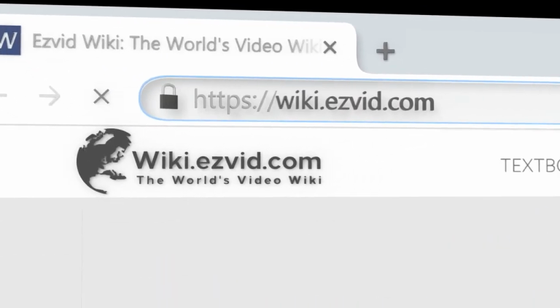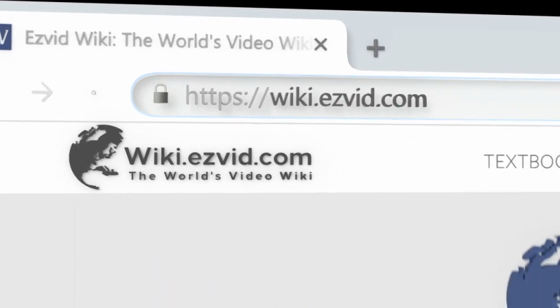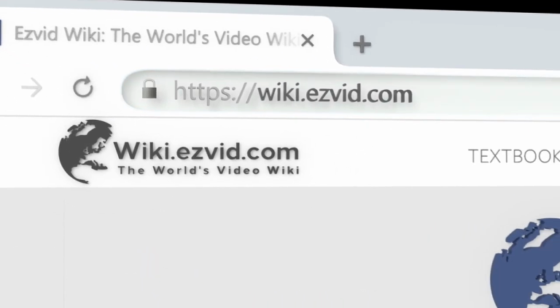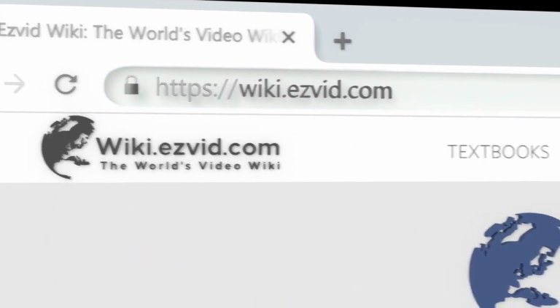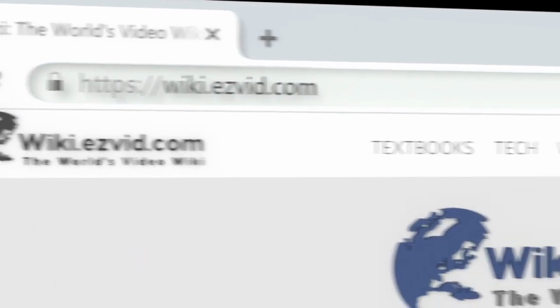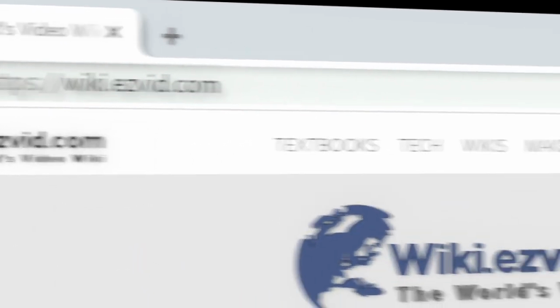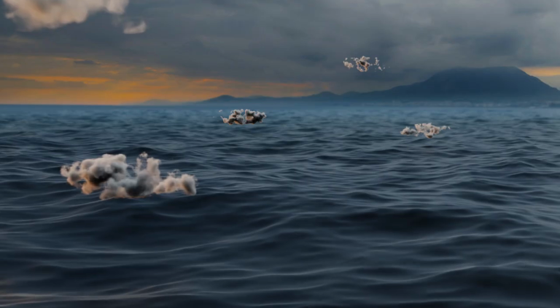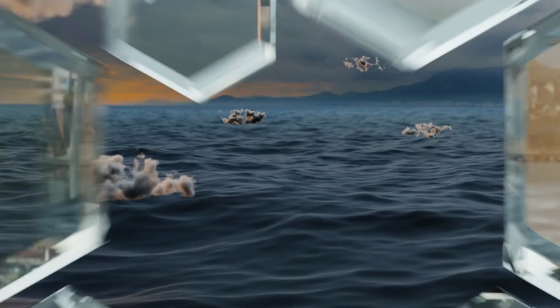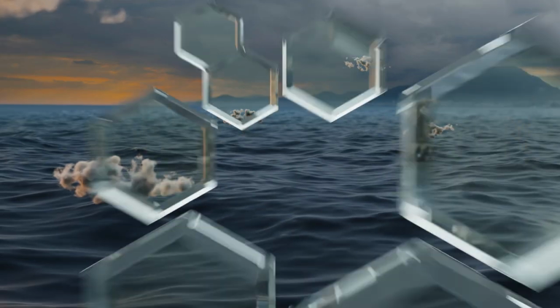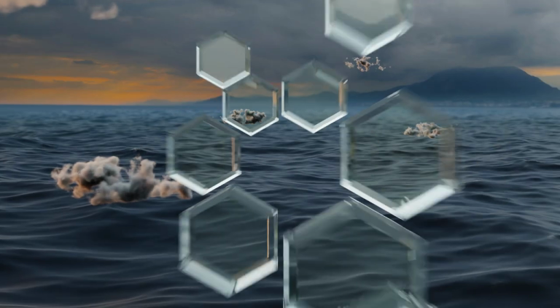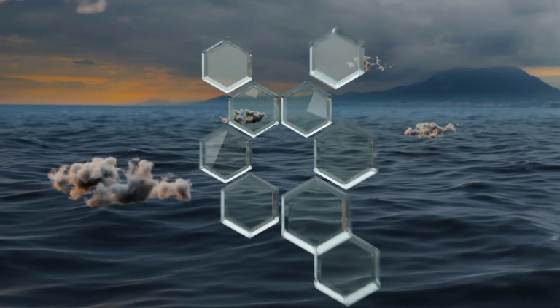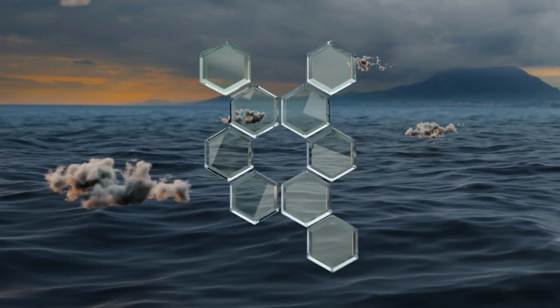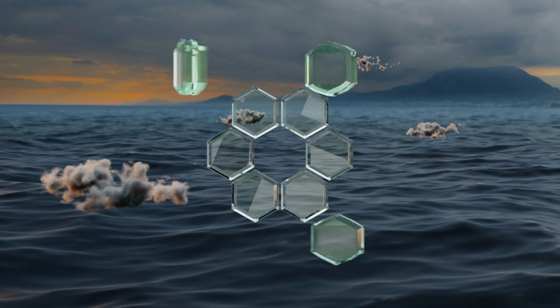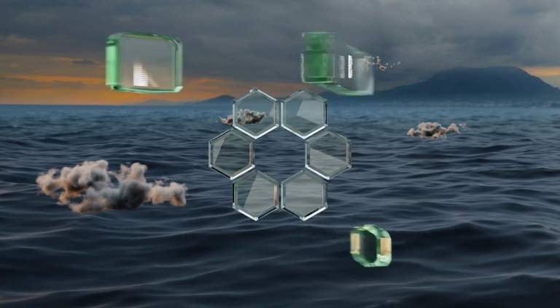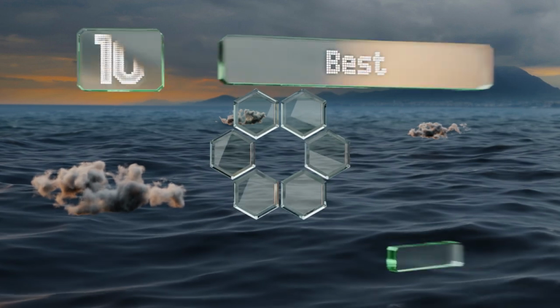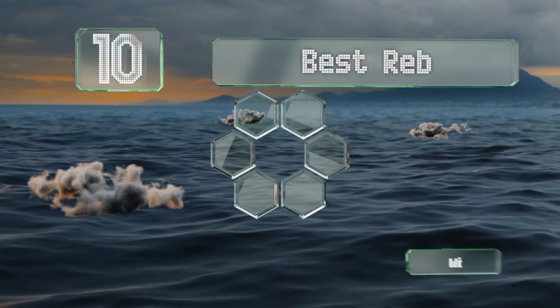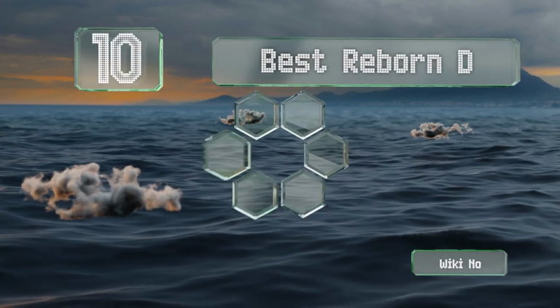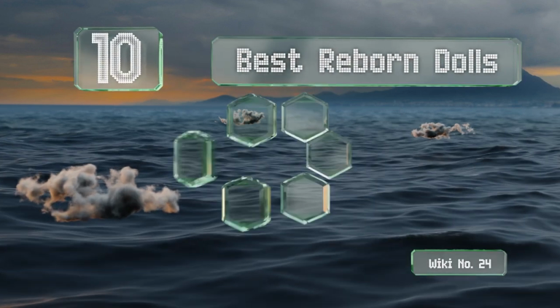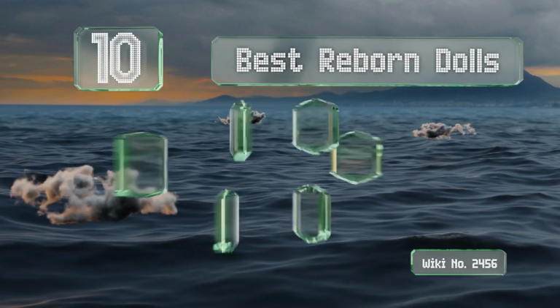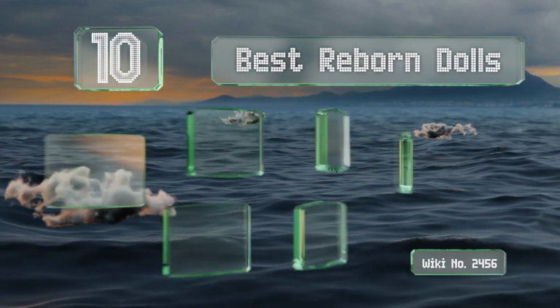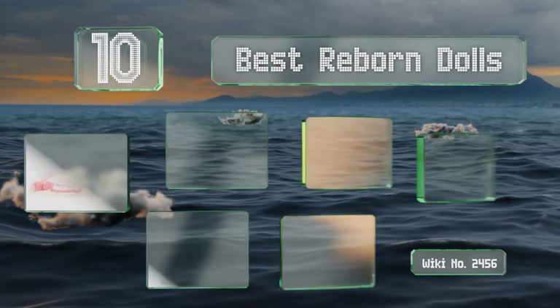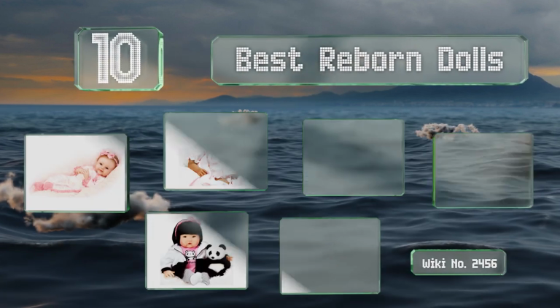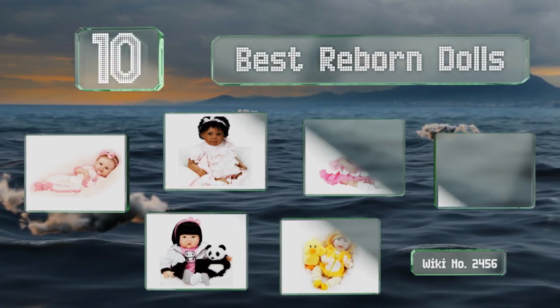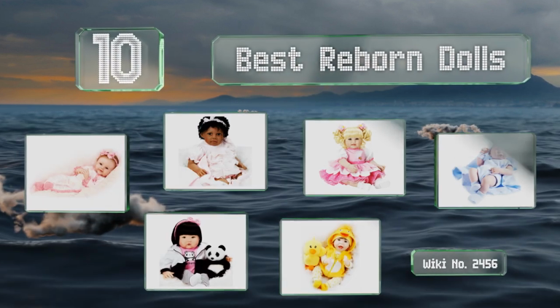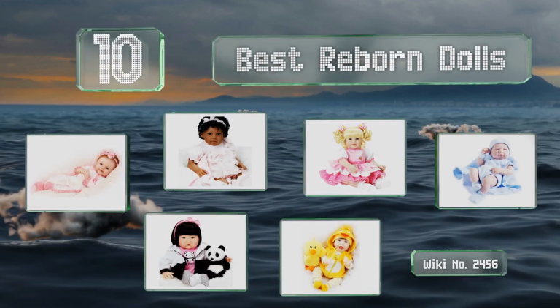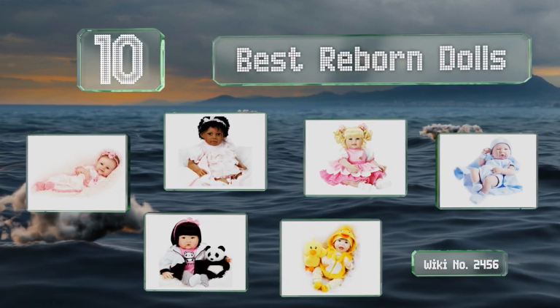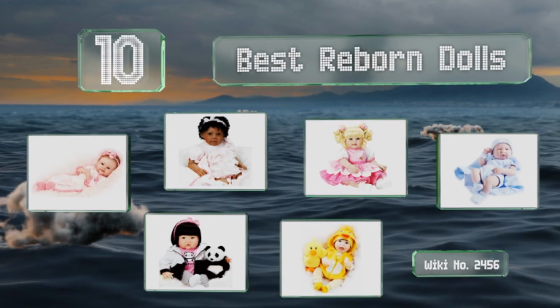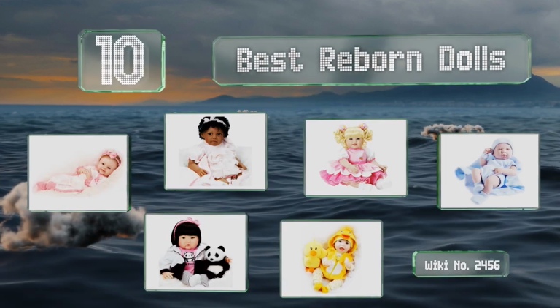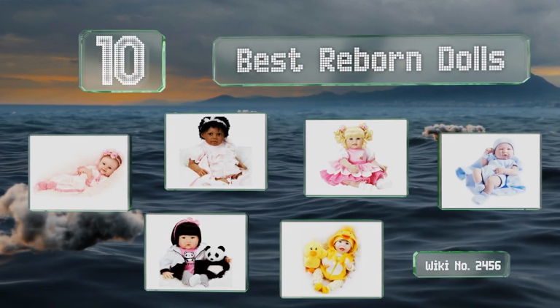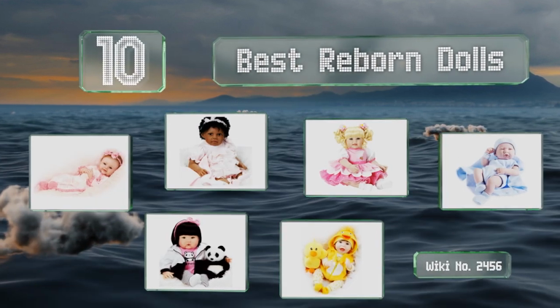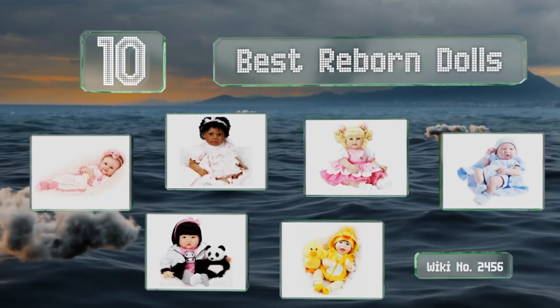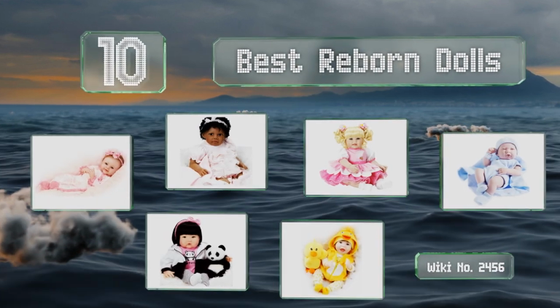EasyVid presents the 10 best reborn dolls. Let's get started with the list.